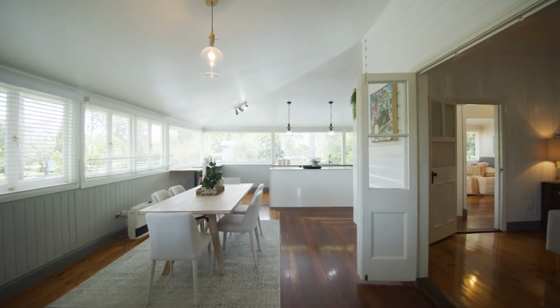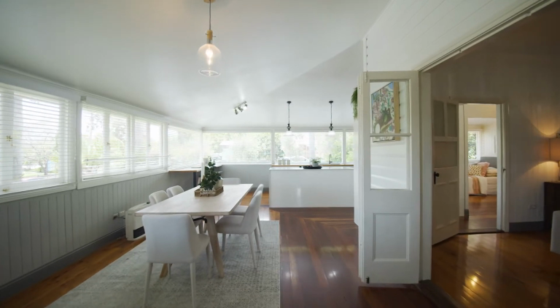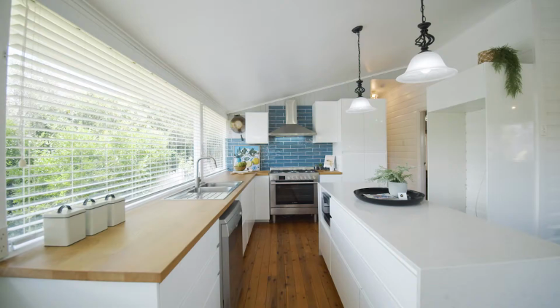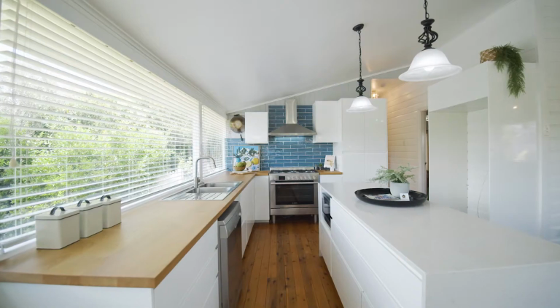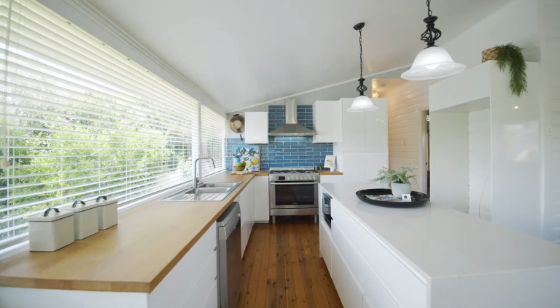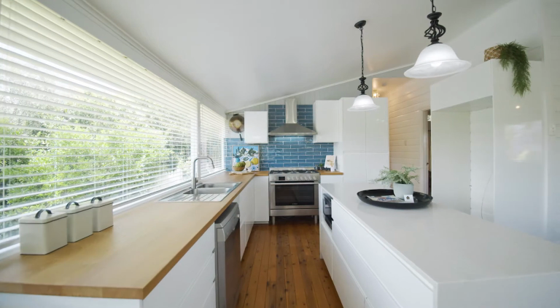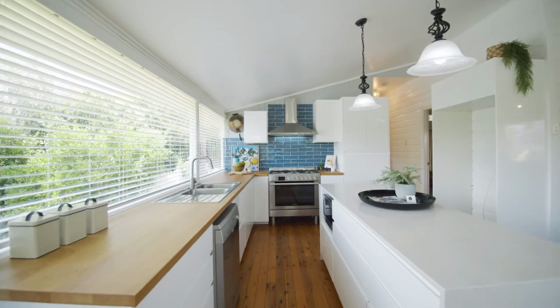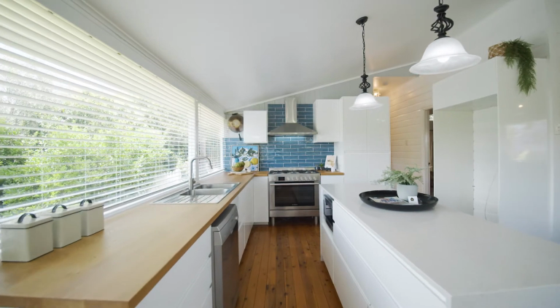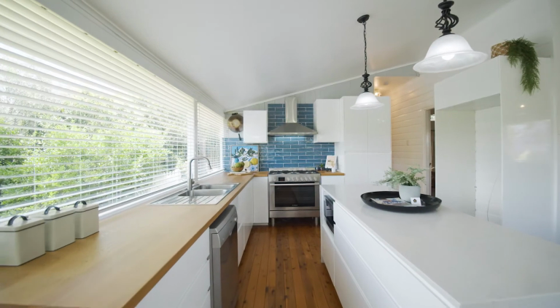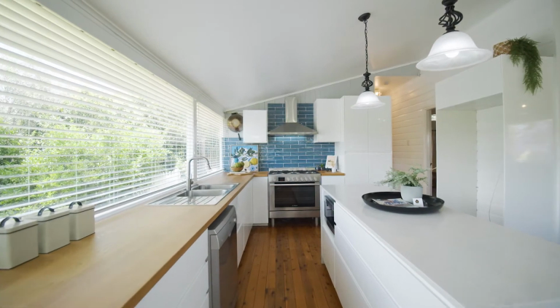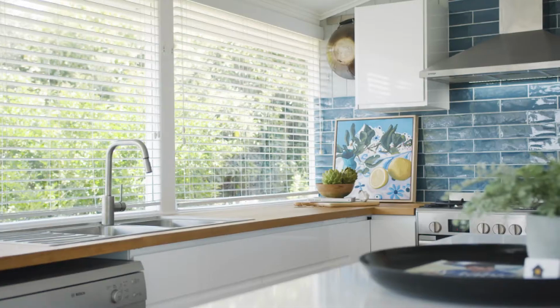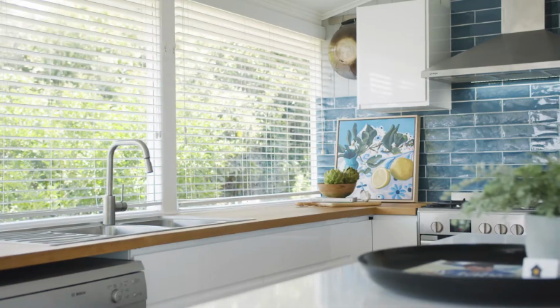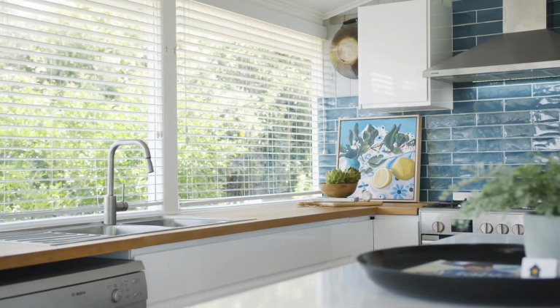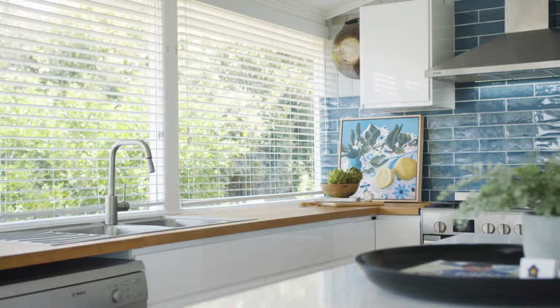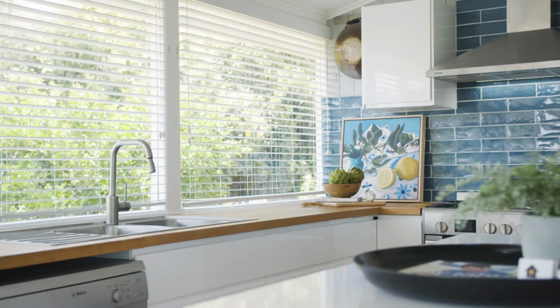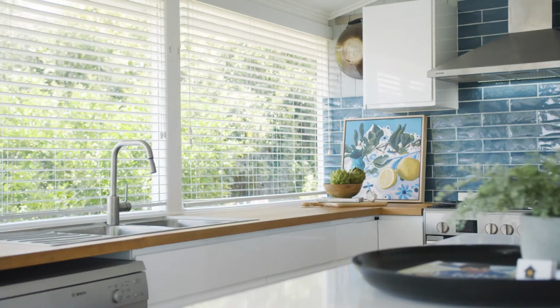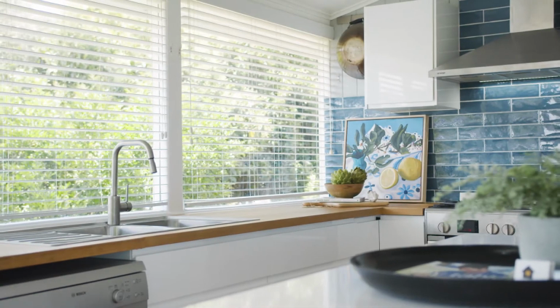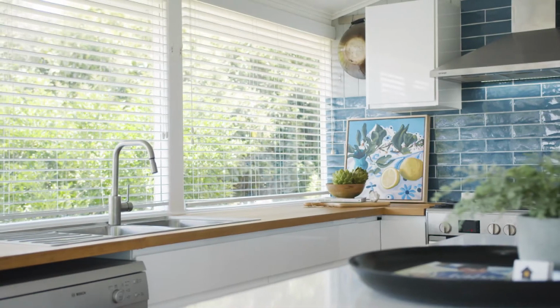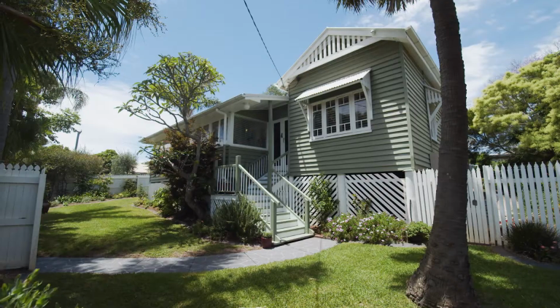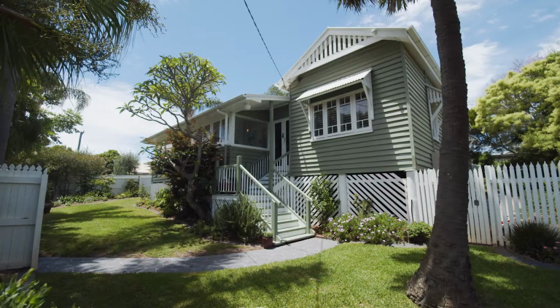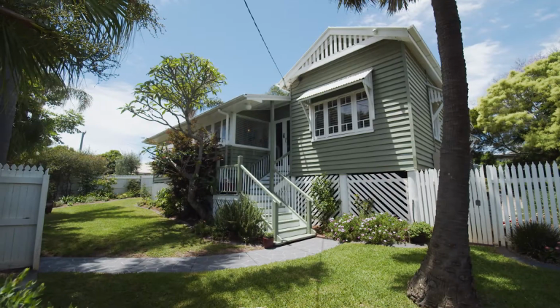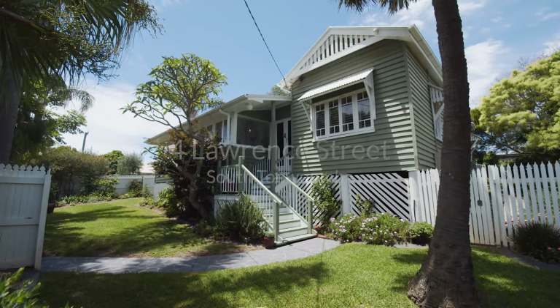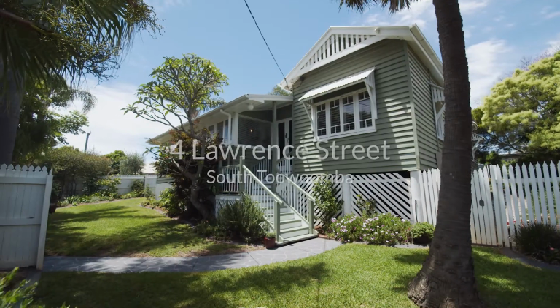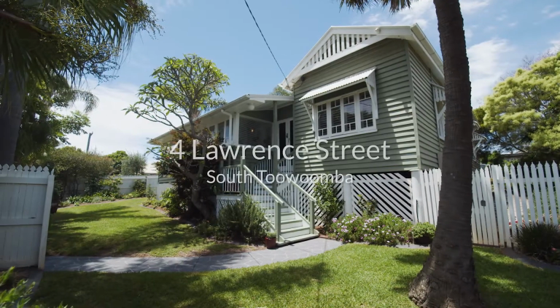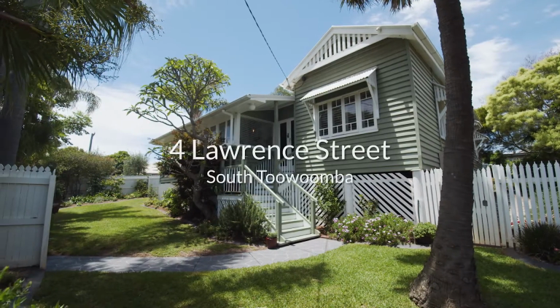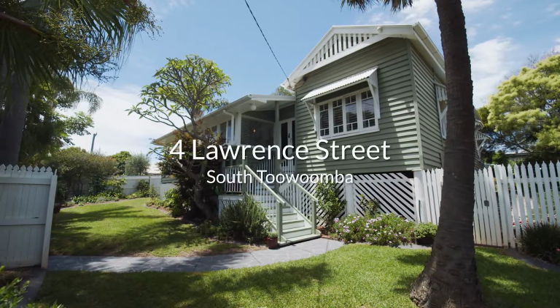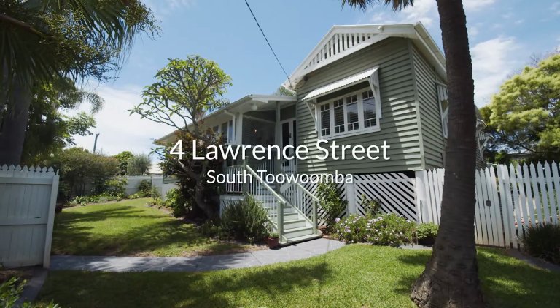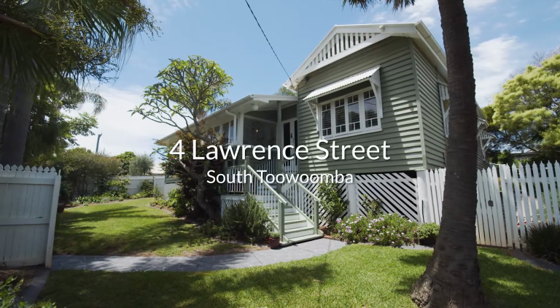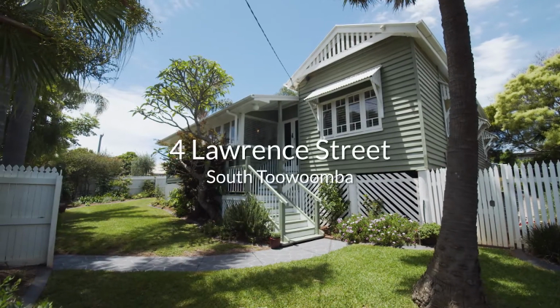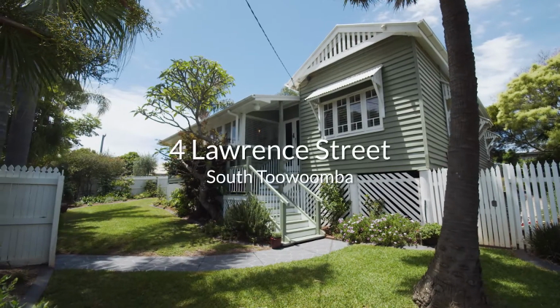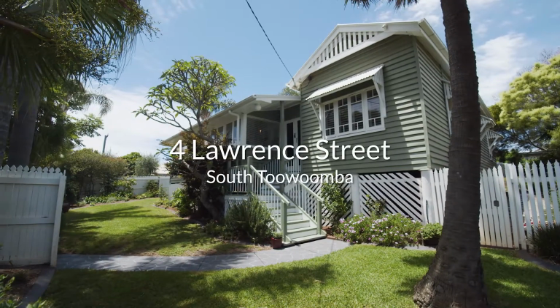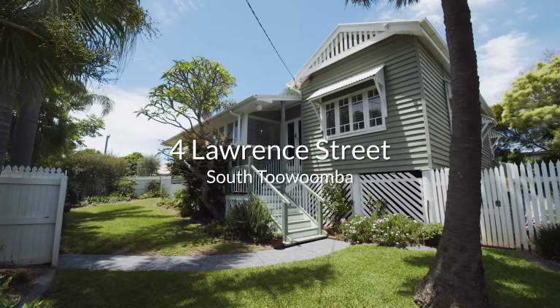The location is ideal, the home is stunning. Welcome to 4 Lawrence Street, South Toowoomba.